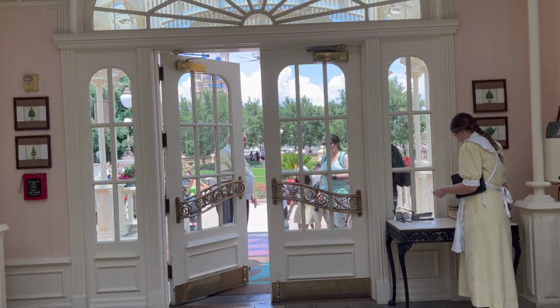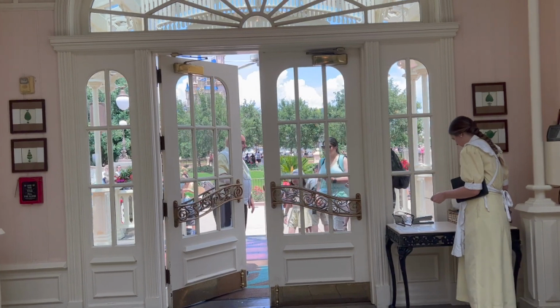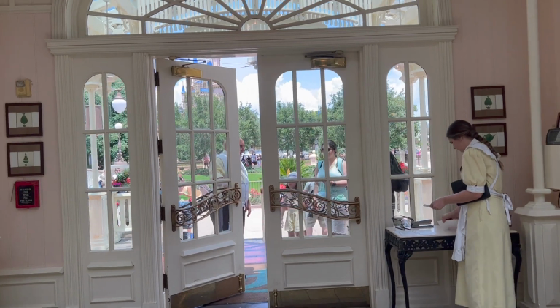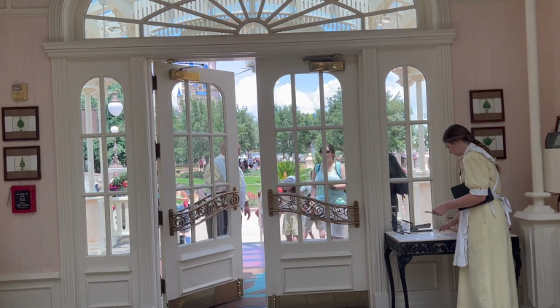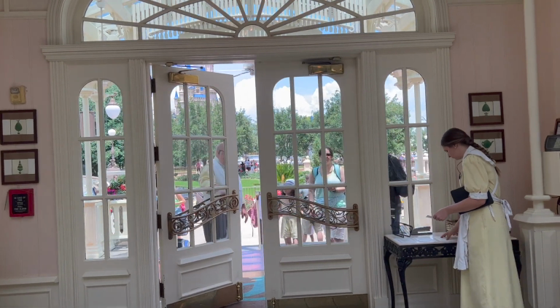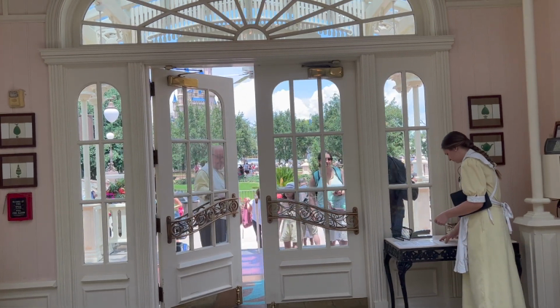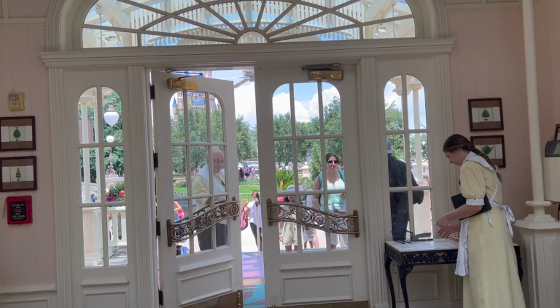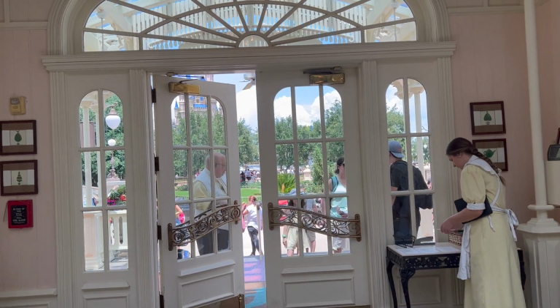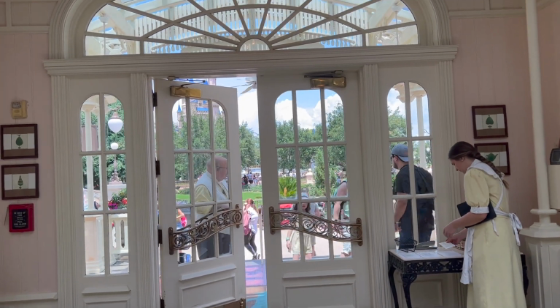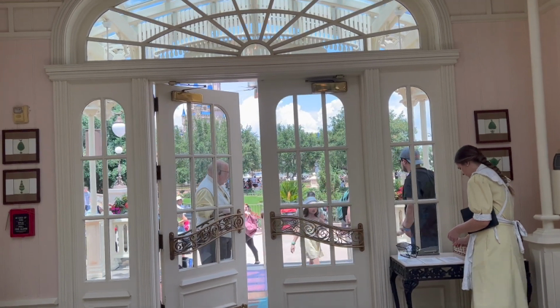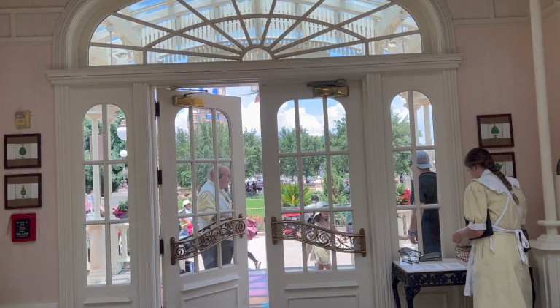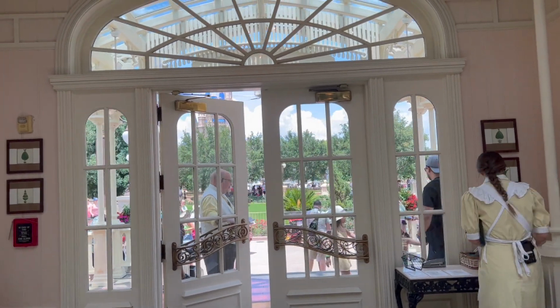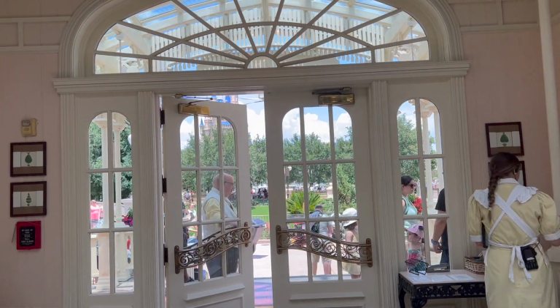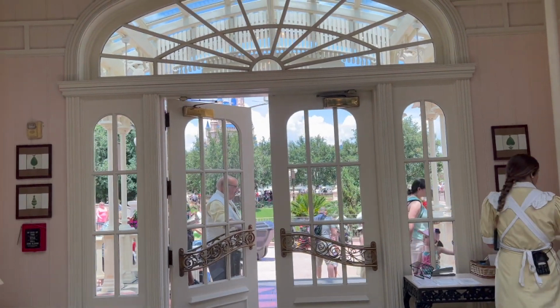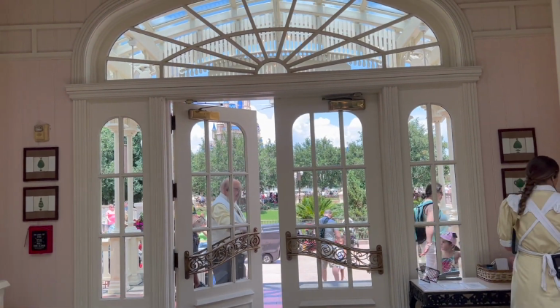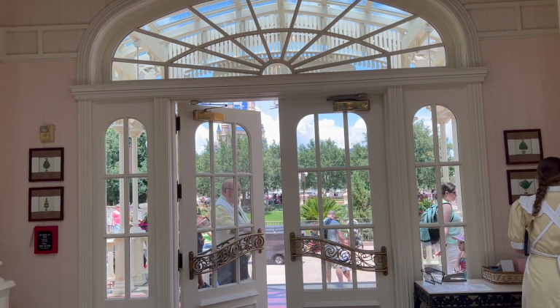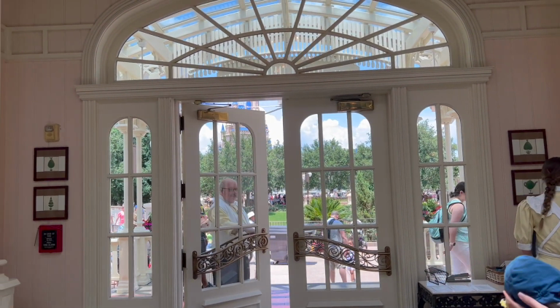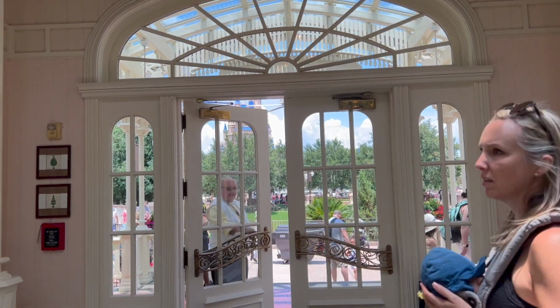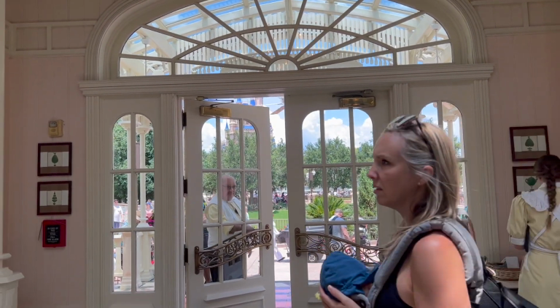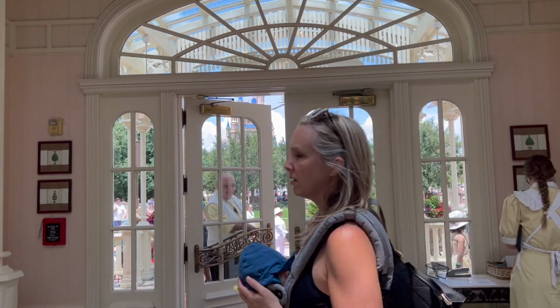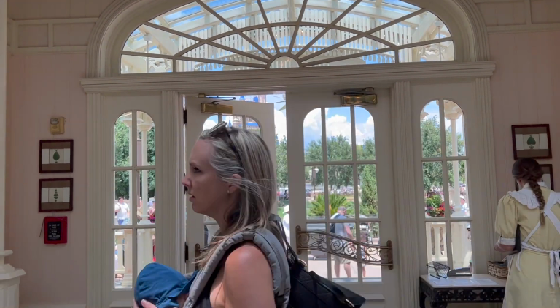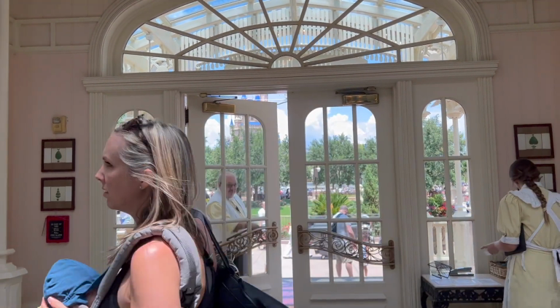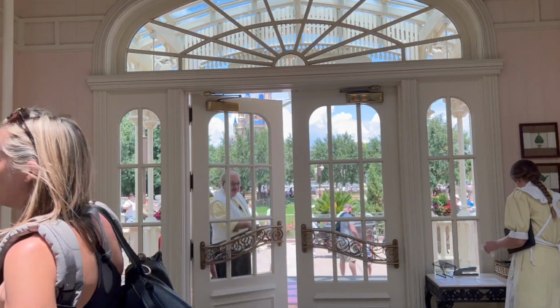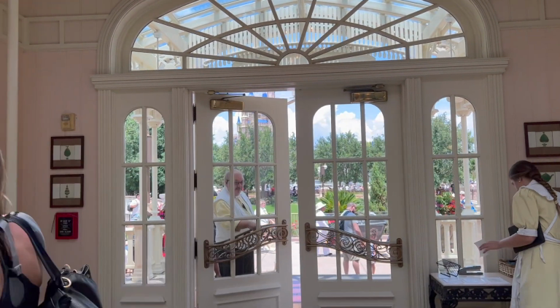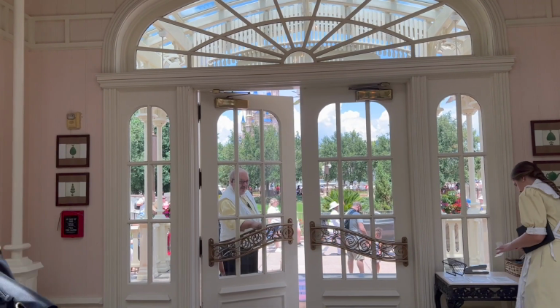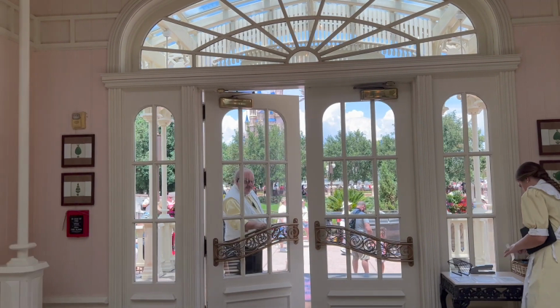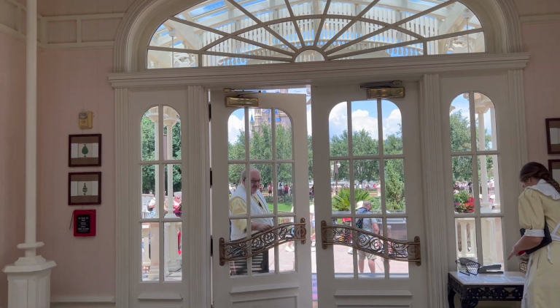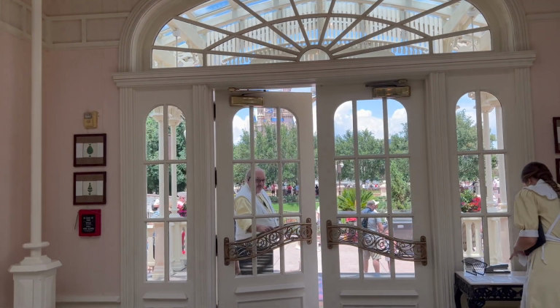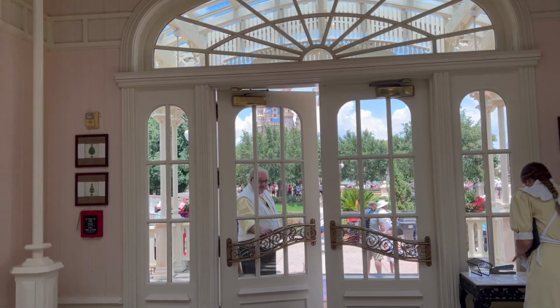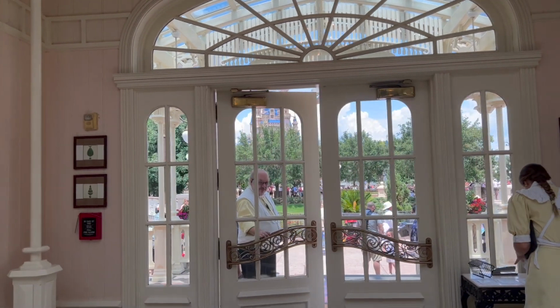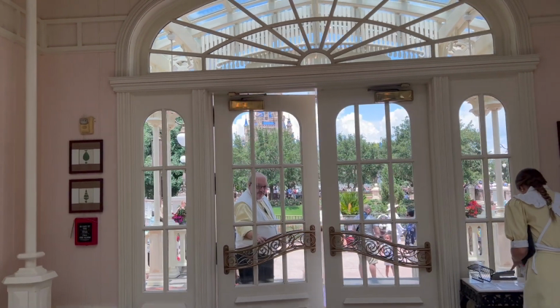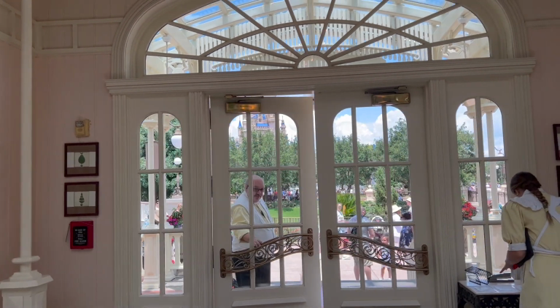I always forget too — this is like right outside the castle. You can see the castle through the door over there. It's neat.